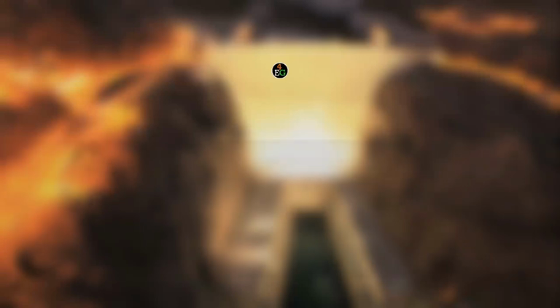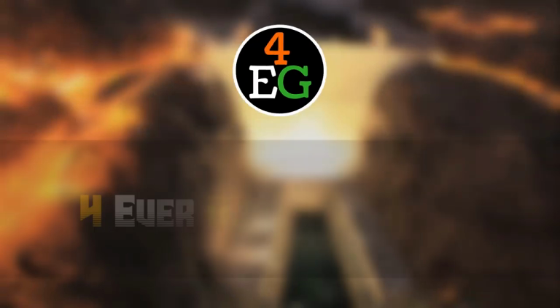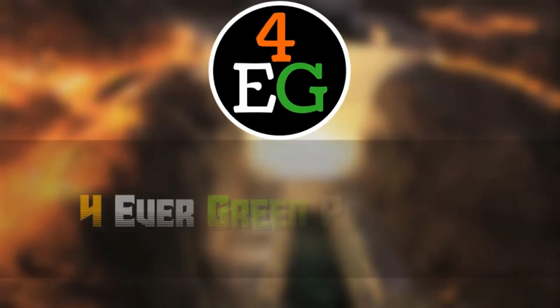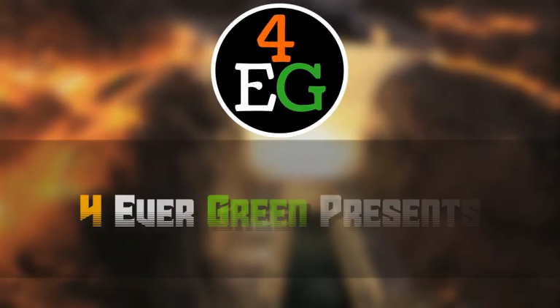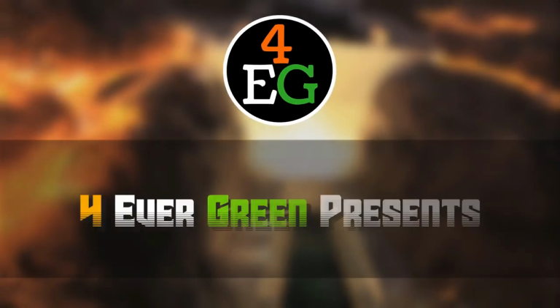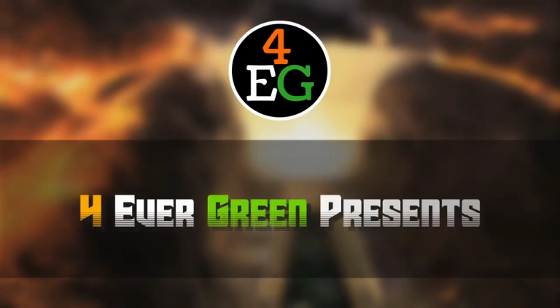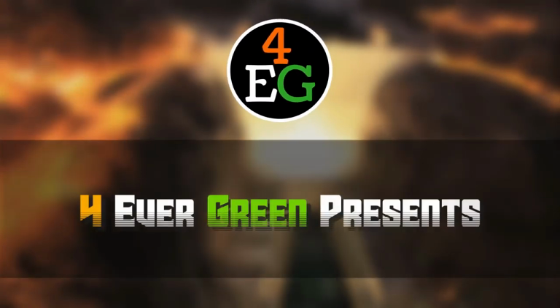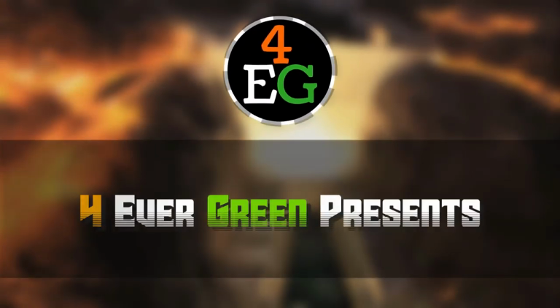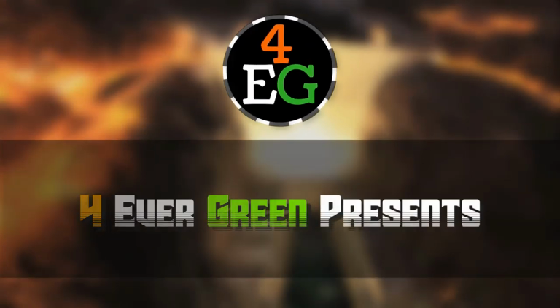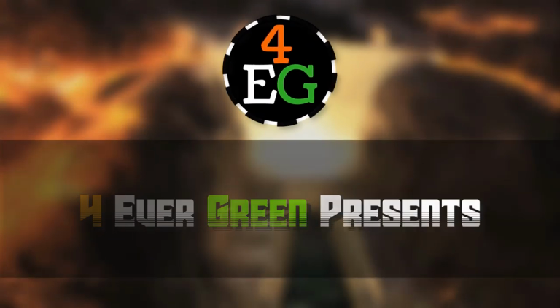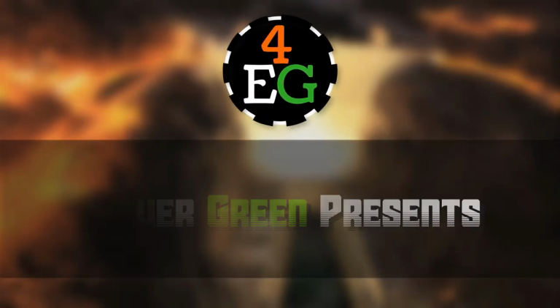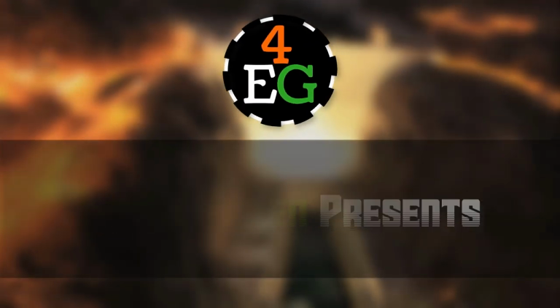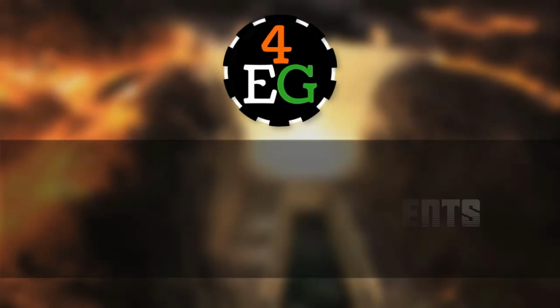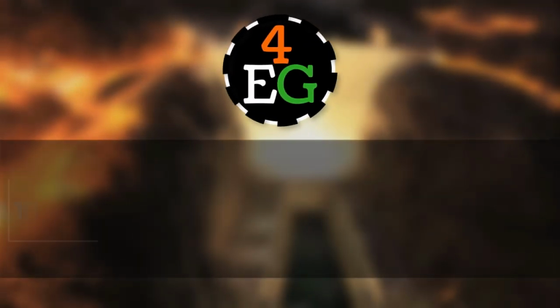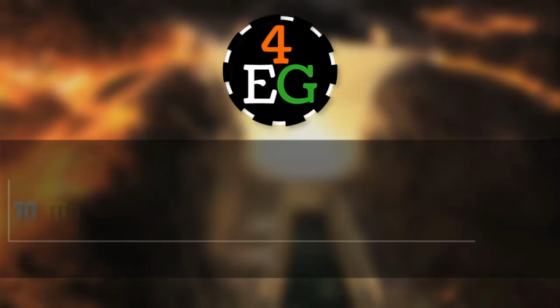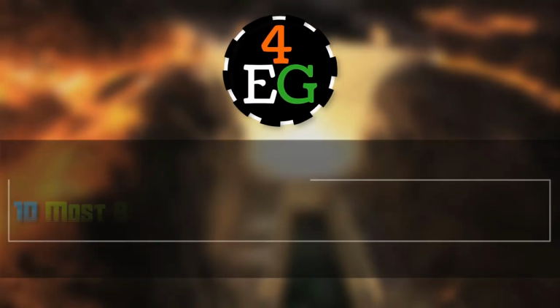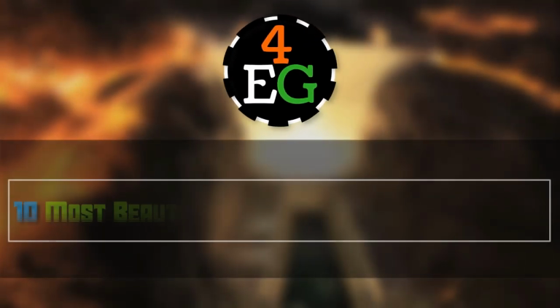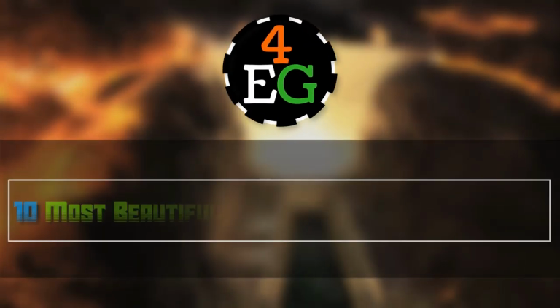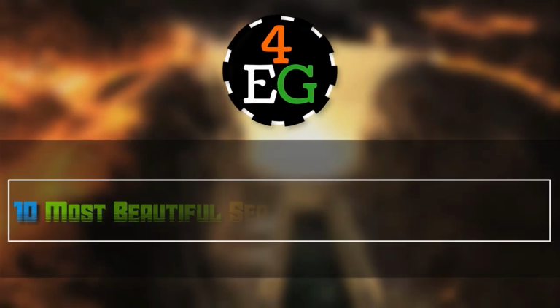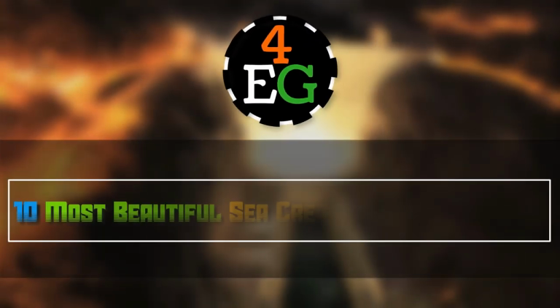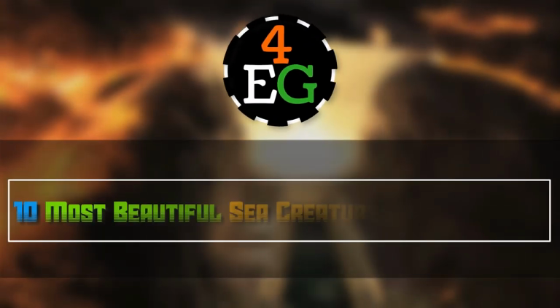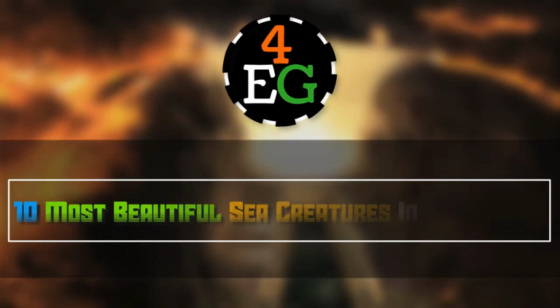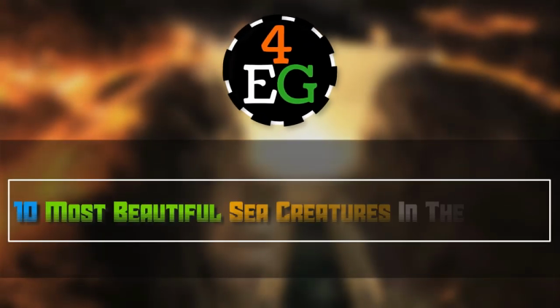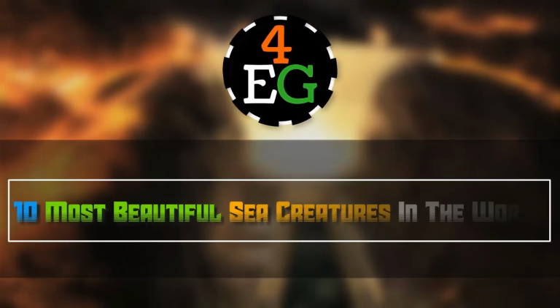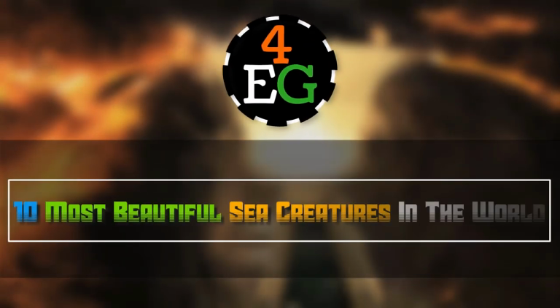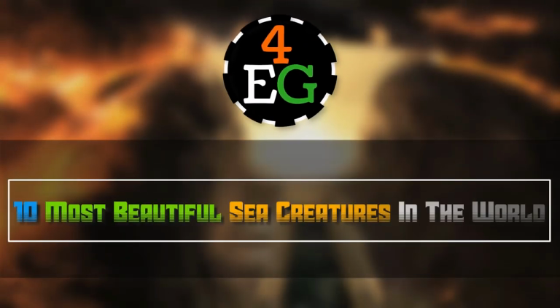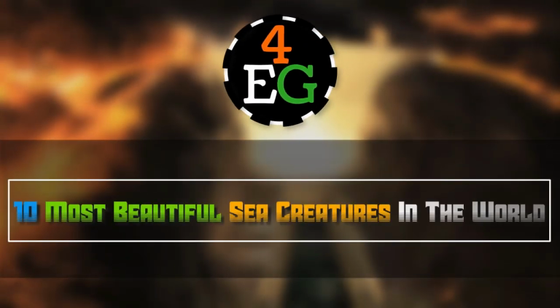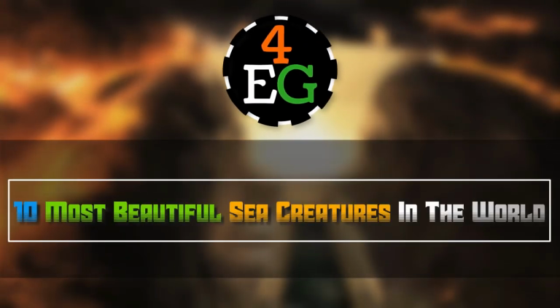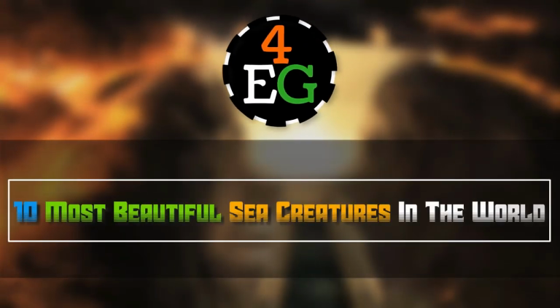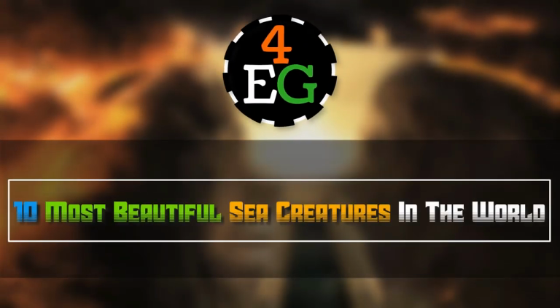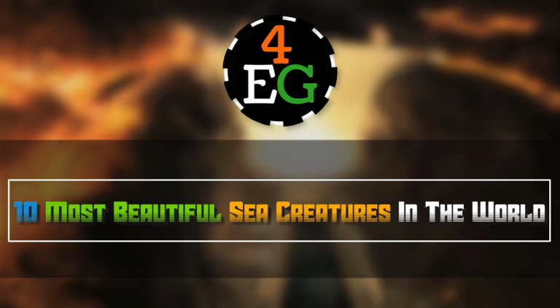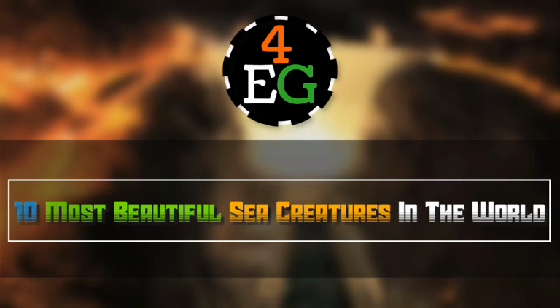For Evergreen Presents: 10 Most Beautiful Sea Creatures in the World.